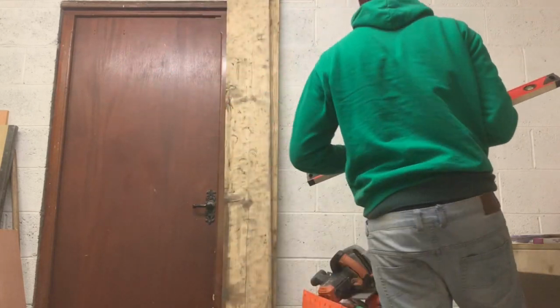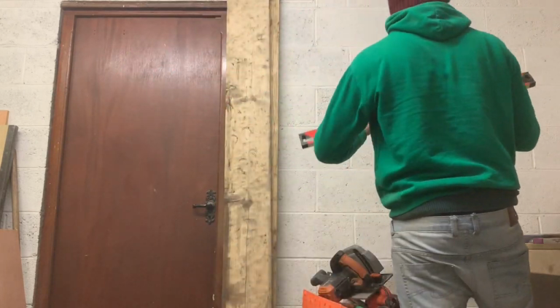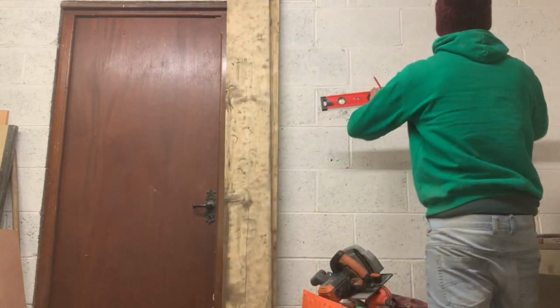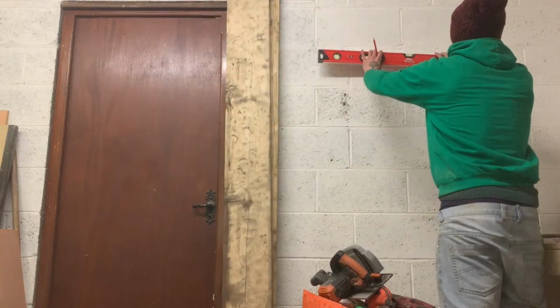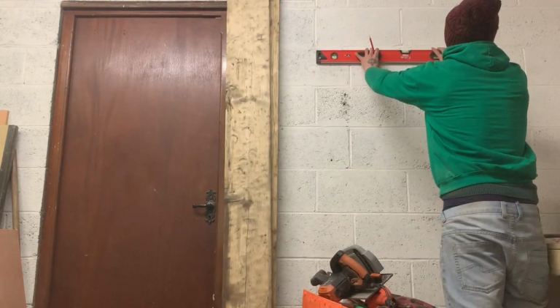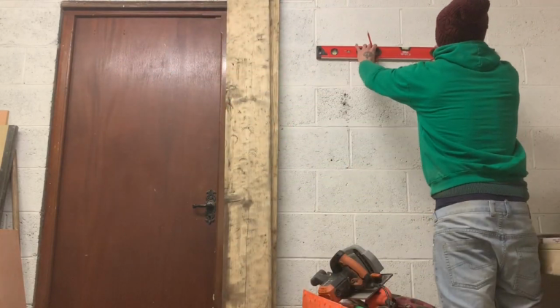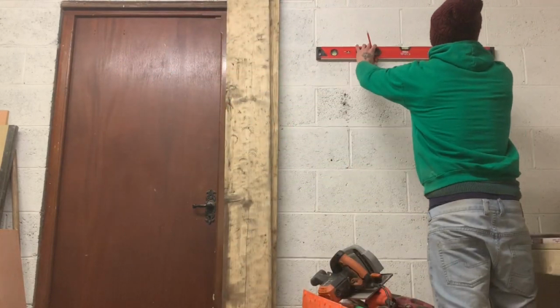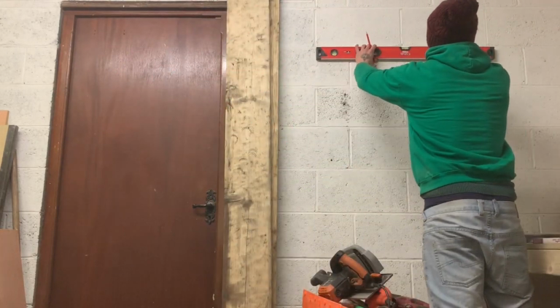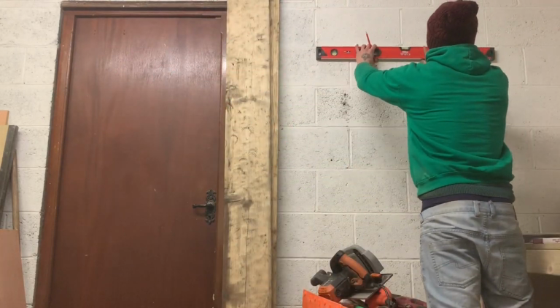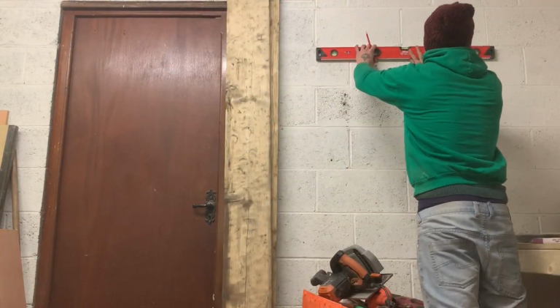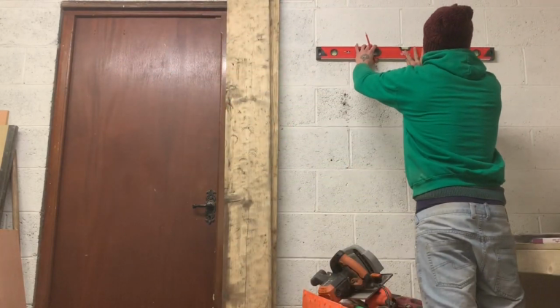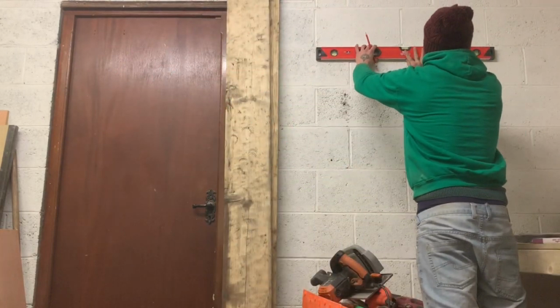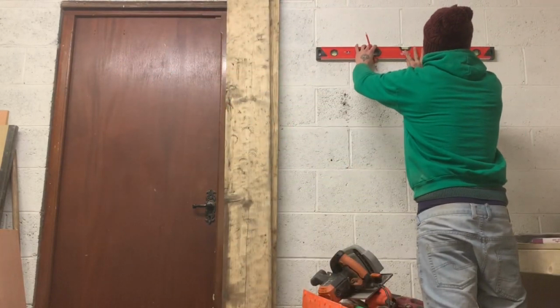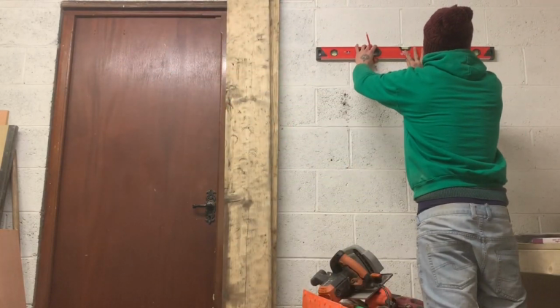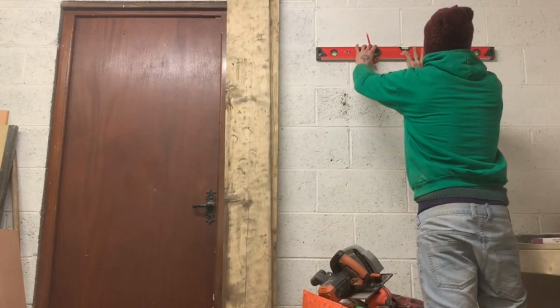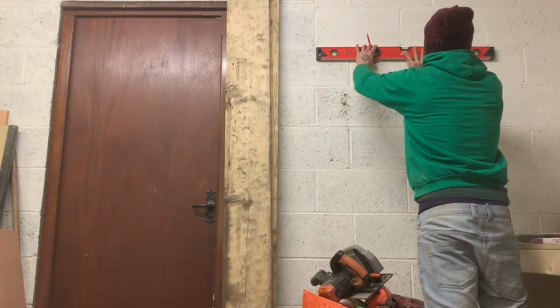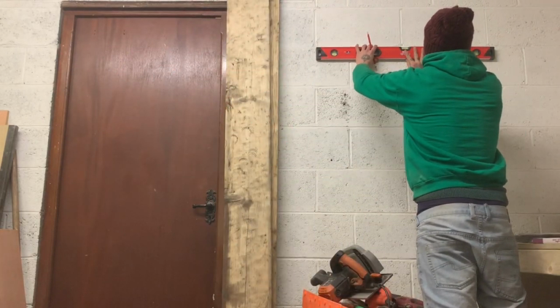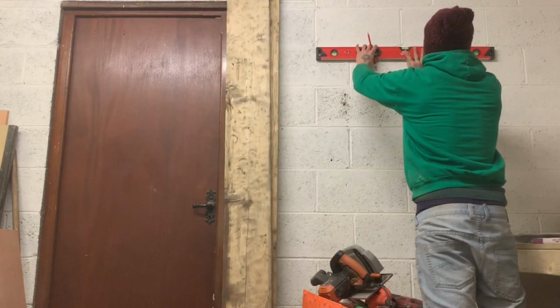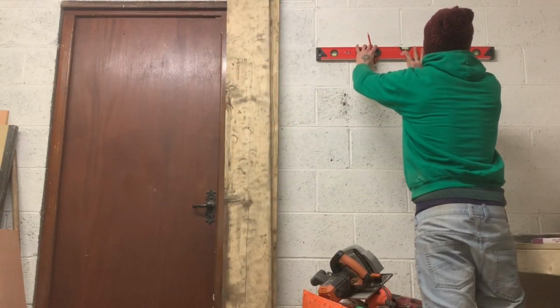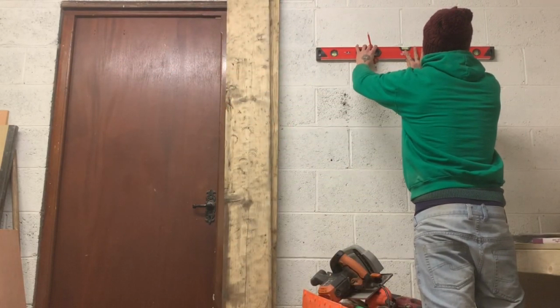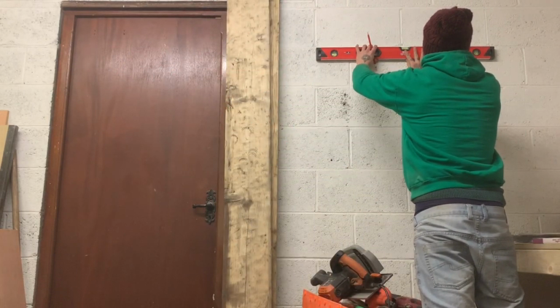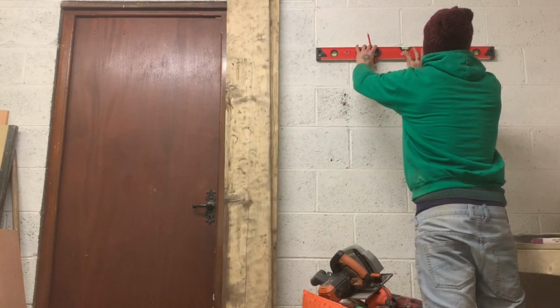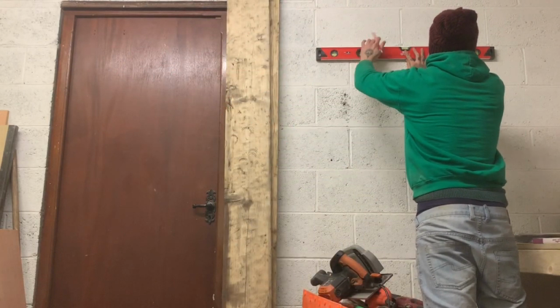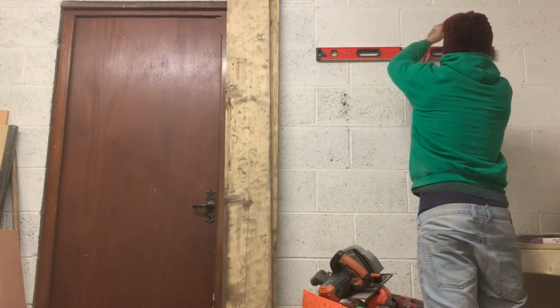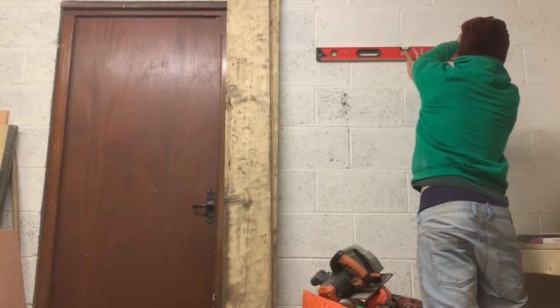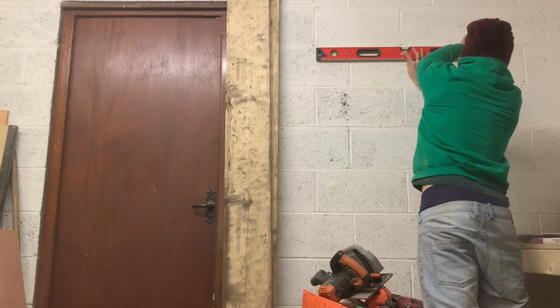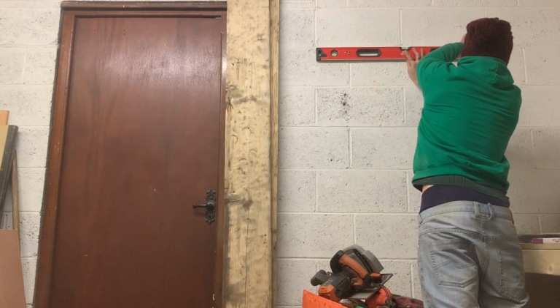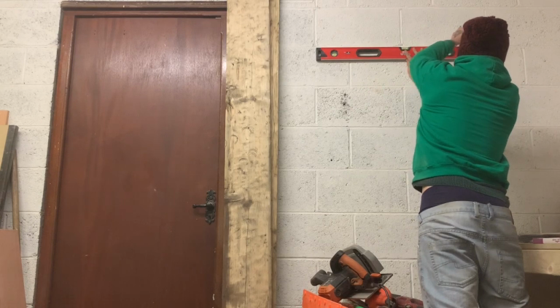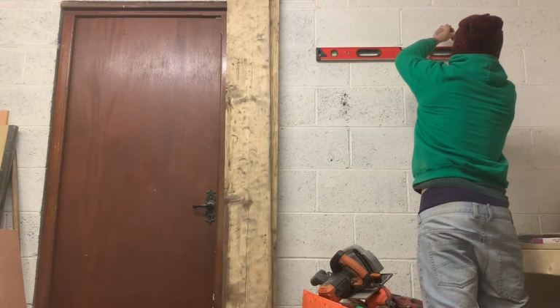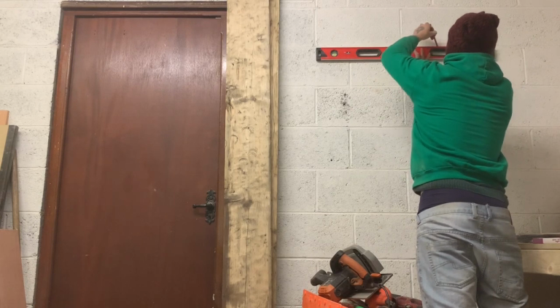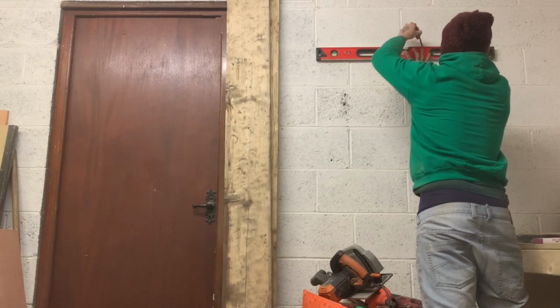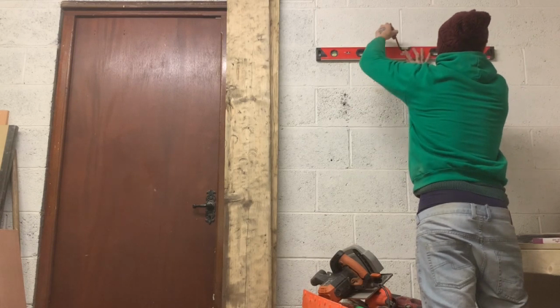I started off by making sure that I had a level line drawn on the wall where I wanted the blackboard to go.